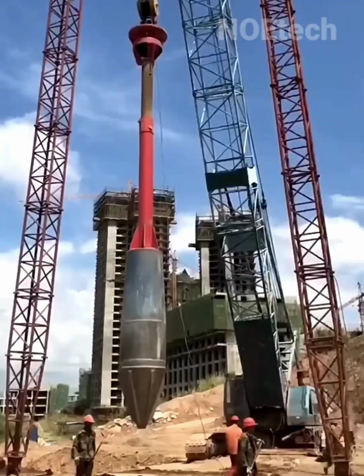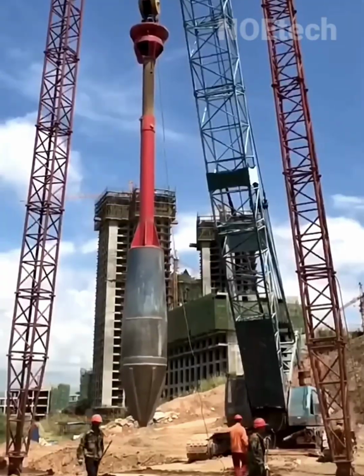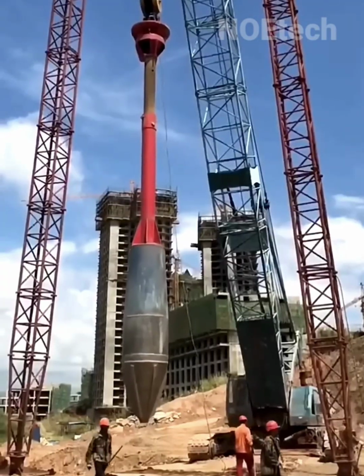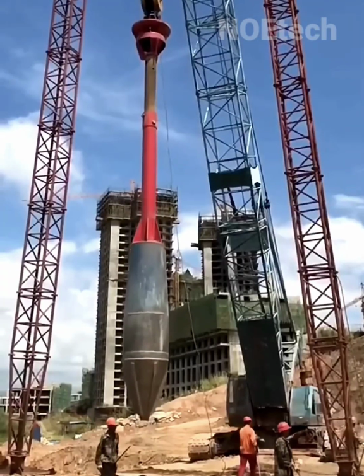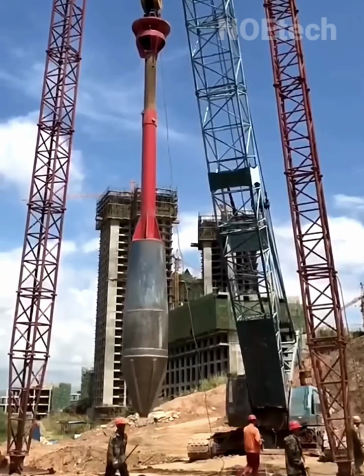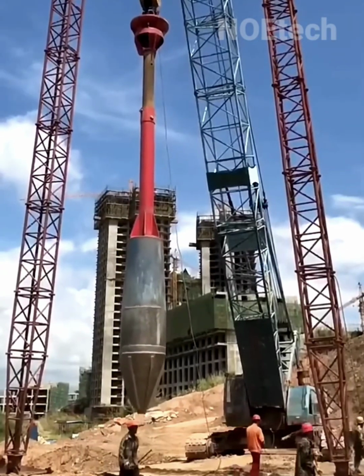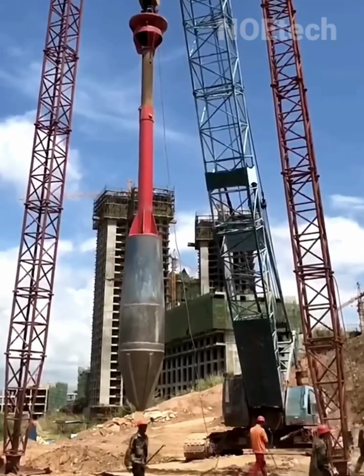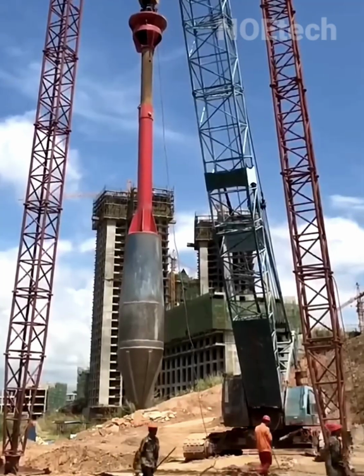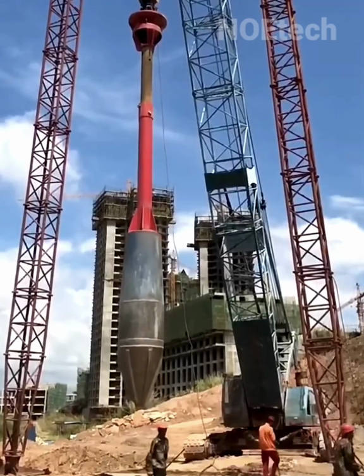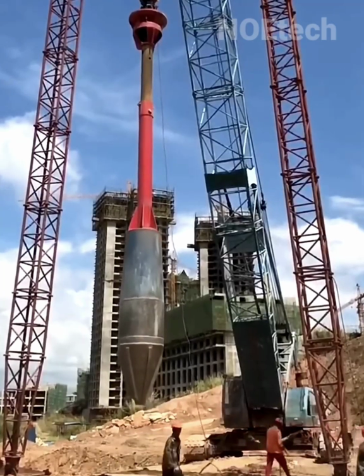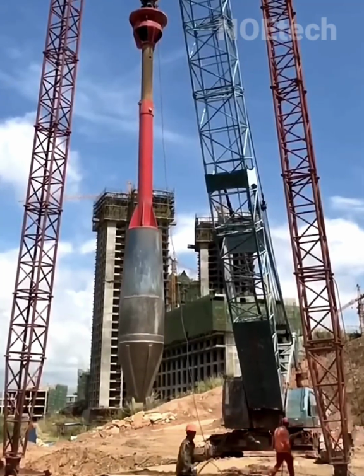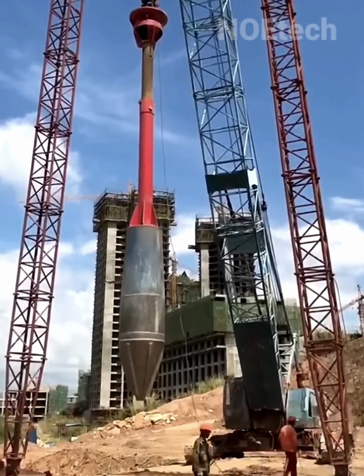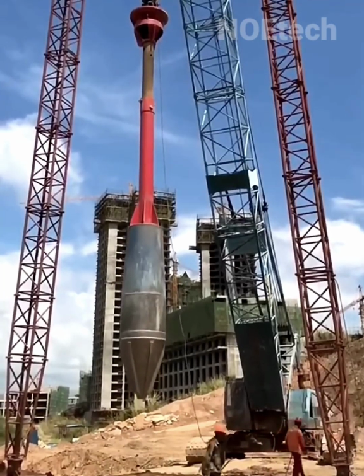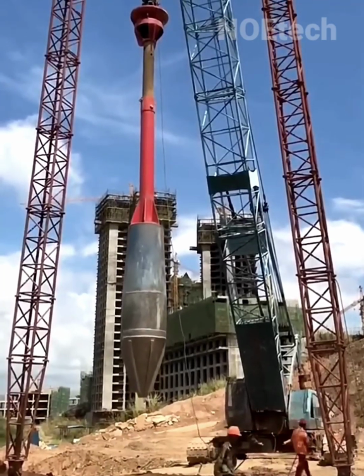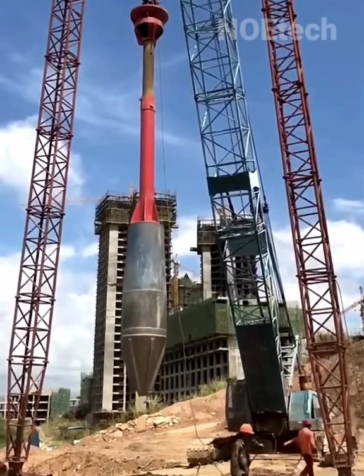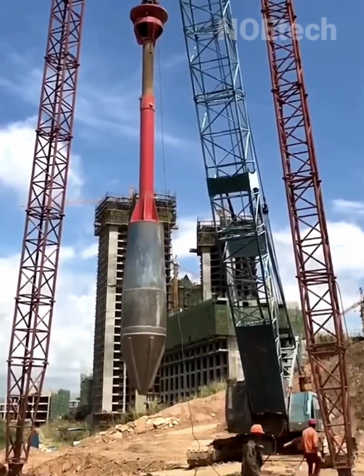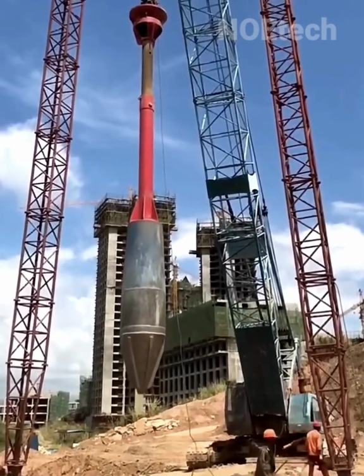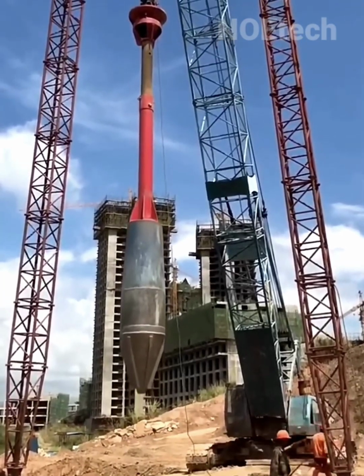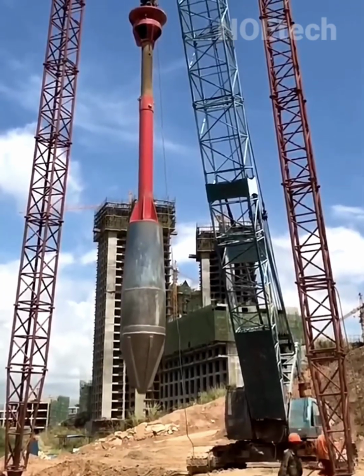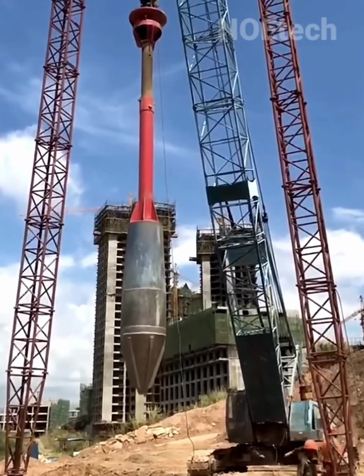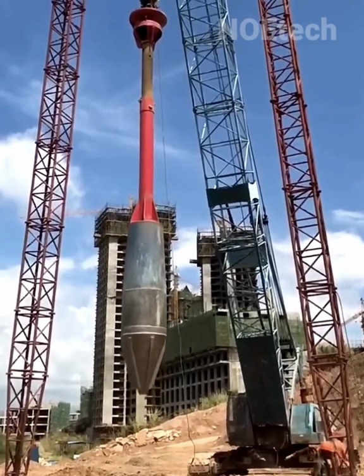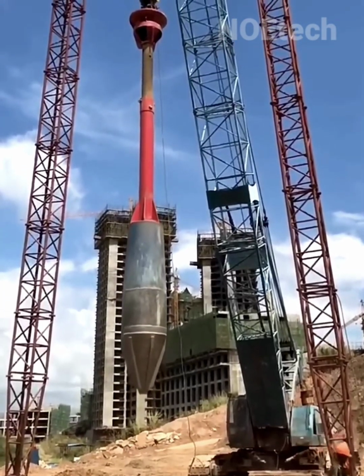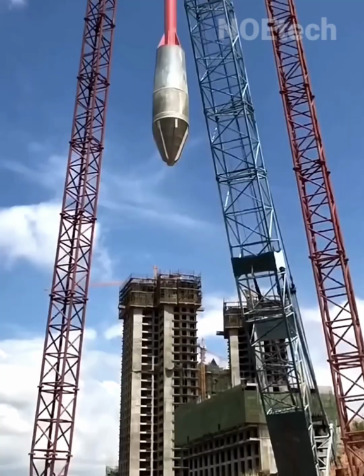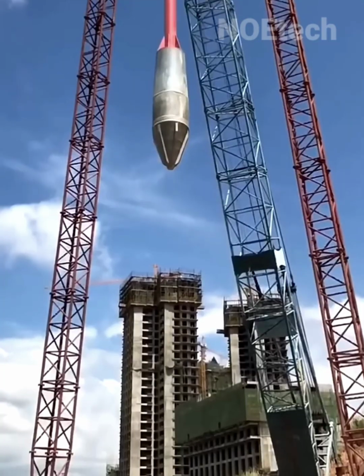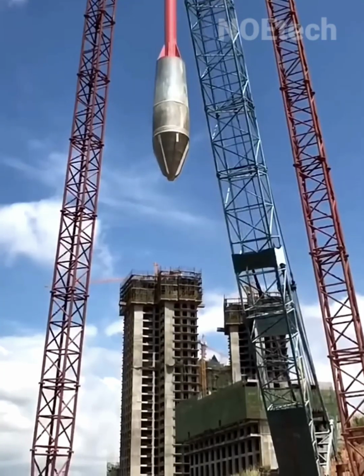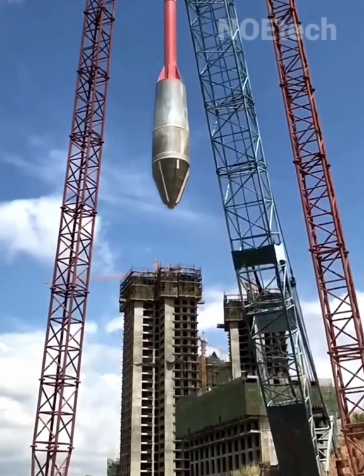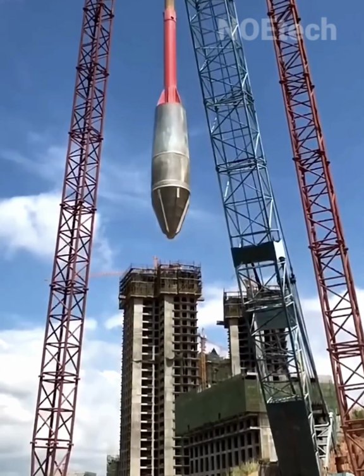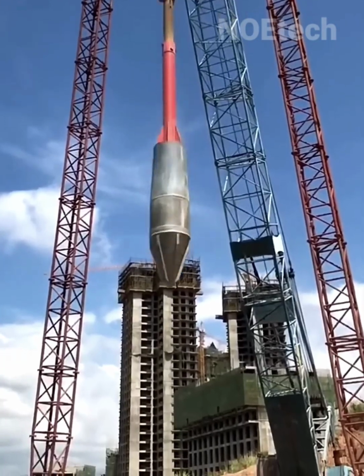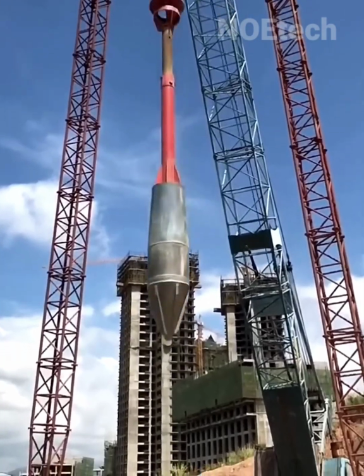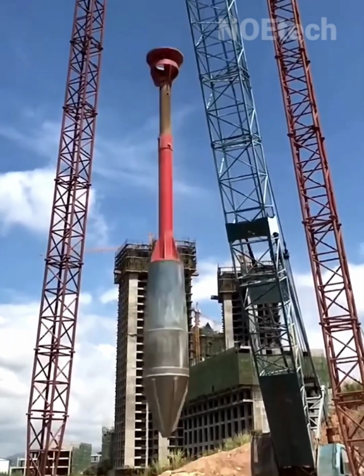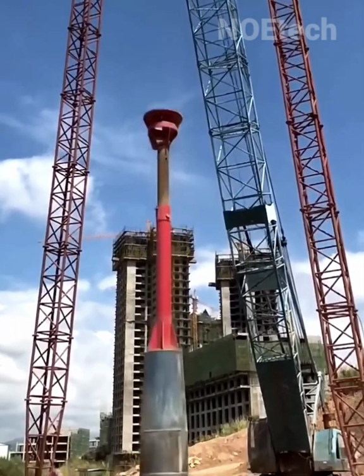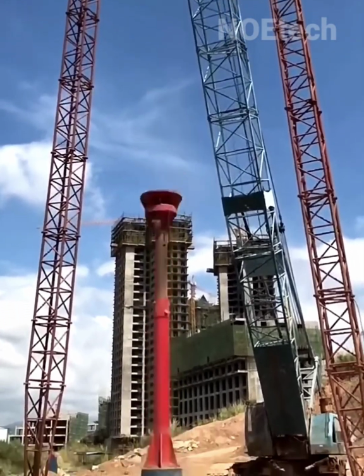100-ton metal weights repeatedly pound the construction ground to create holes for the building pillars in just a matter of seconds.